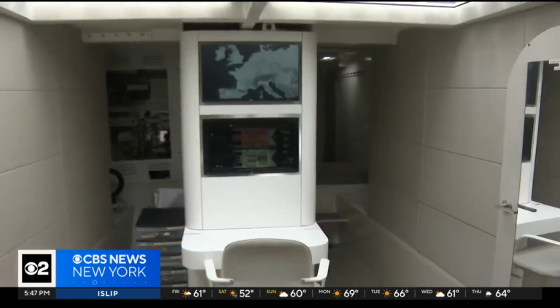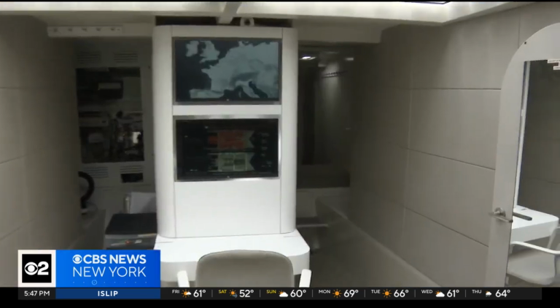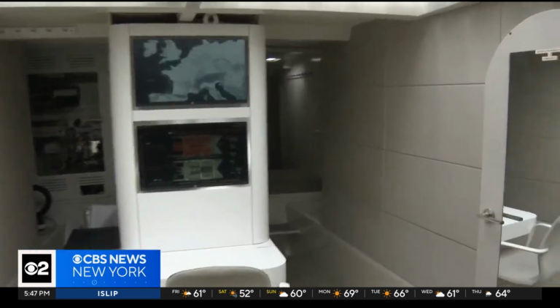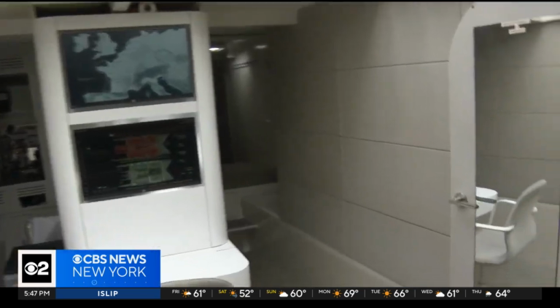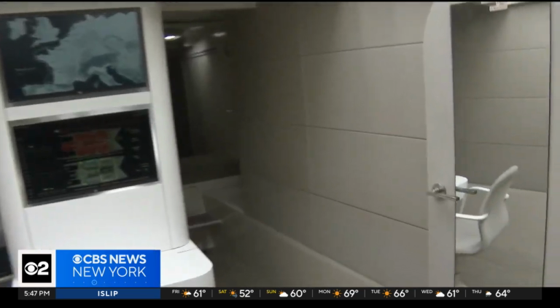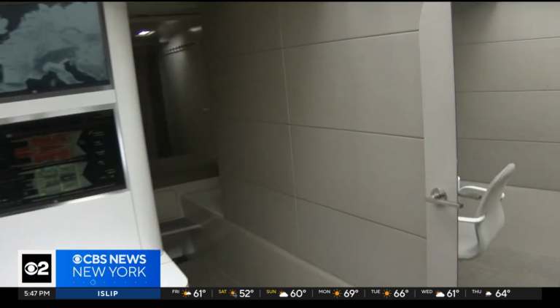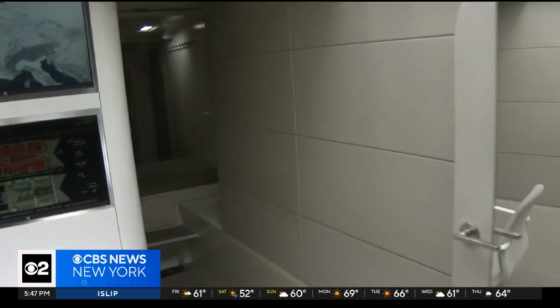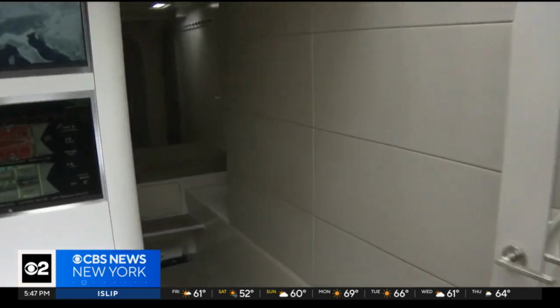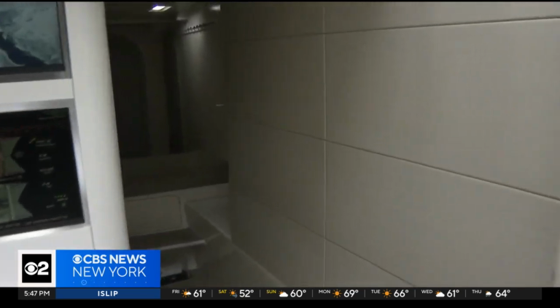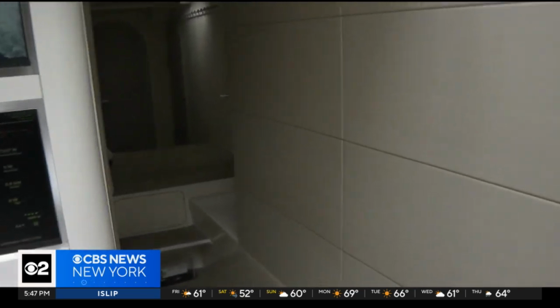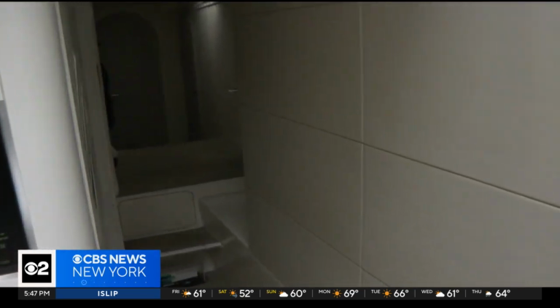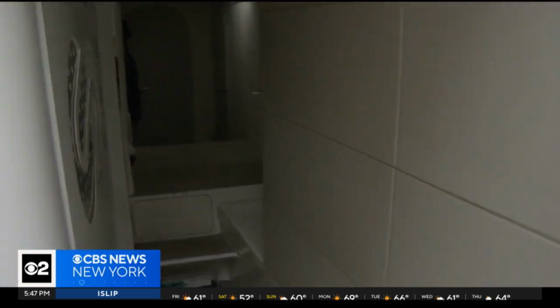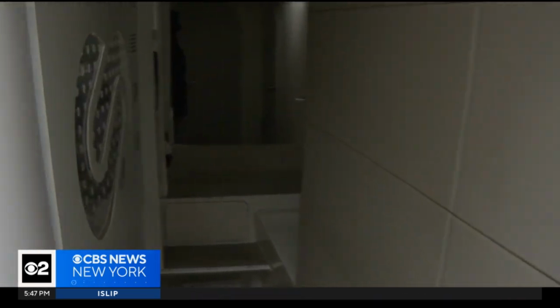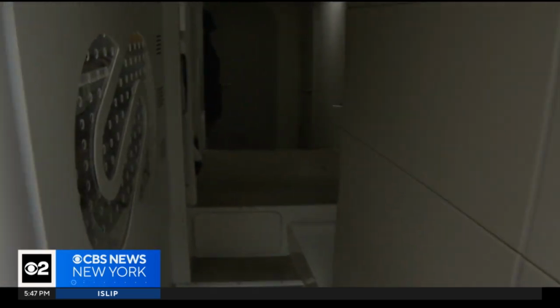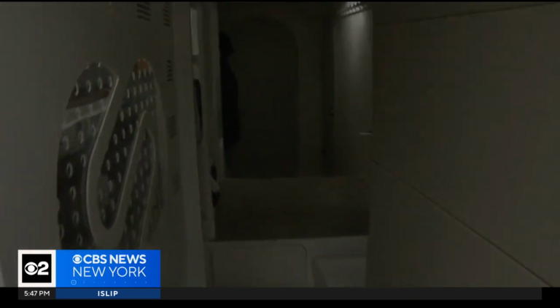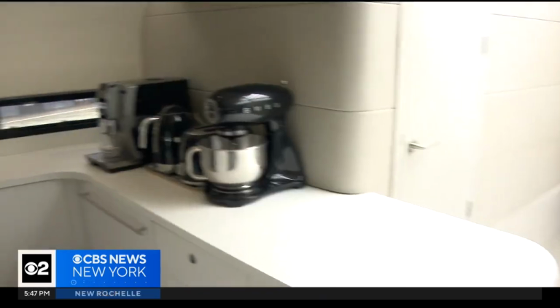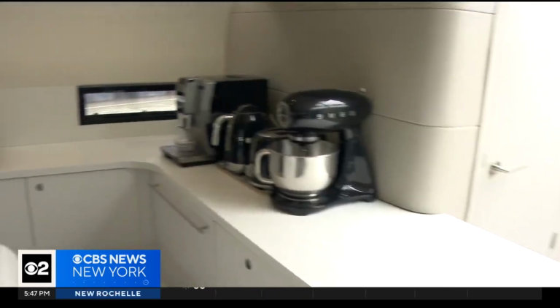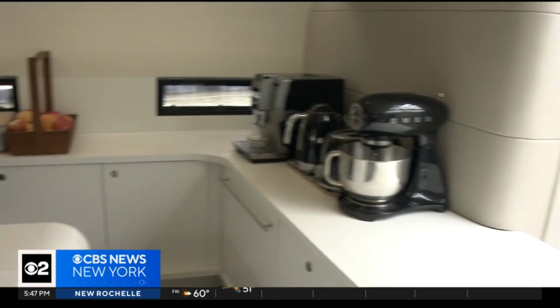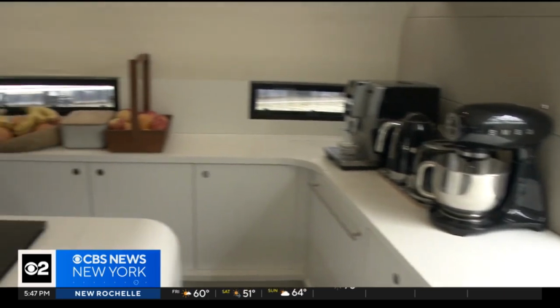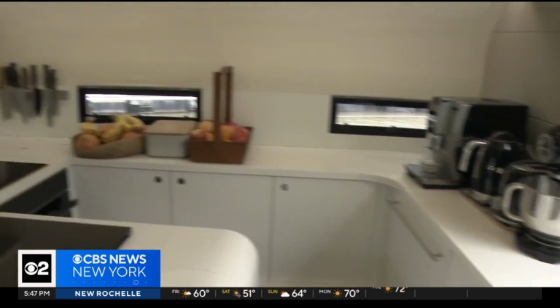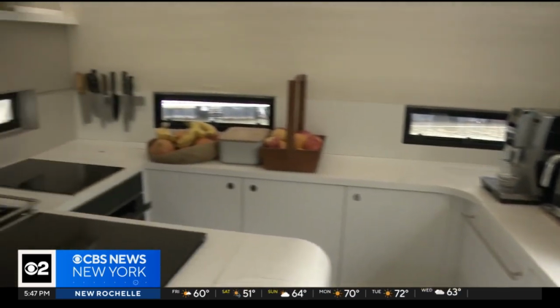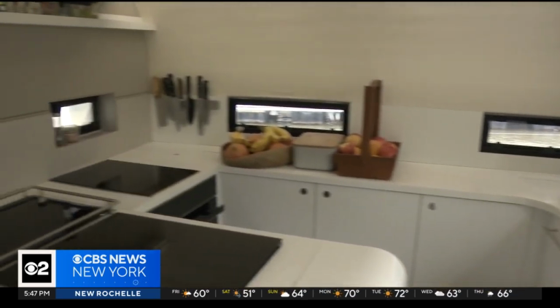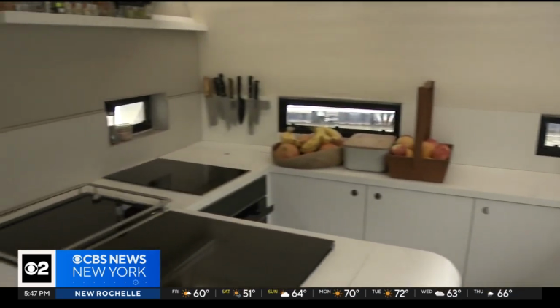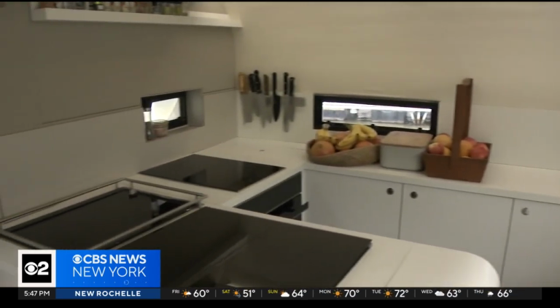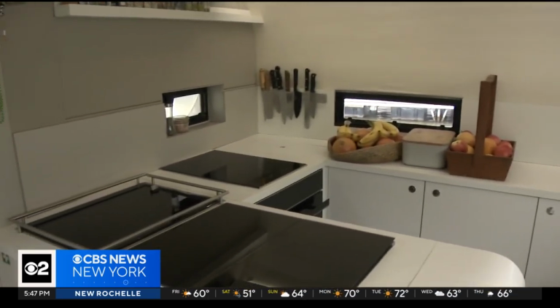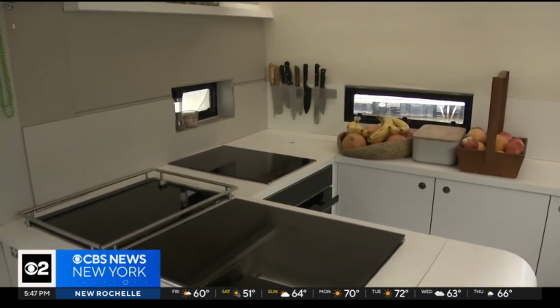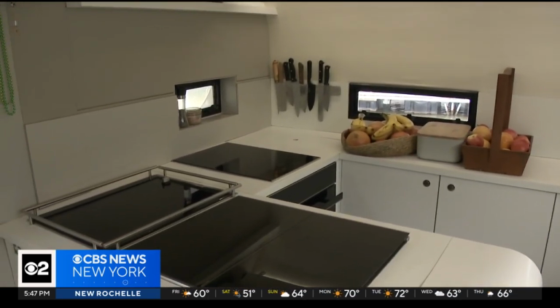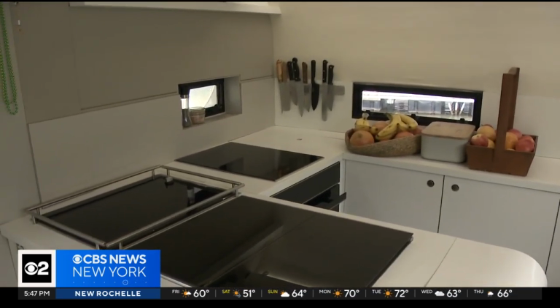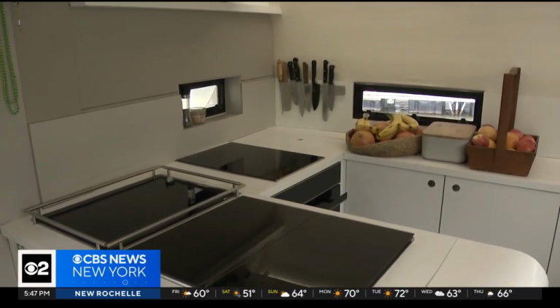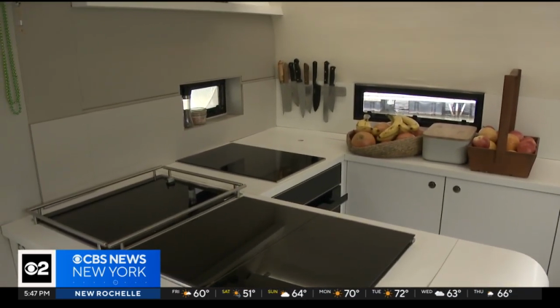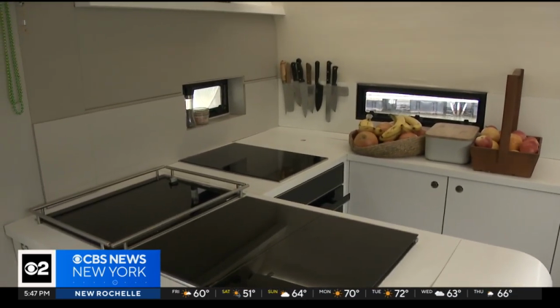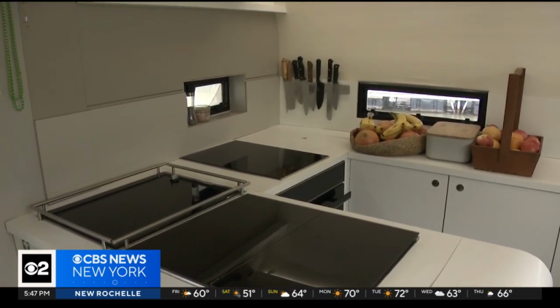It's definitely tight quarters living on the boat year-round, but the crew has a decent-sized kitchen that they make good use of.